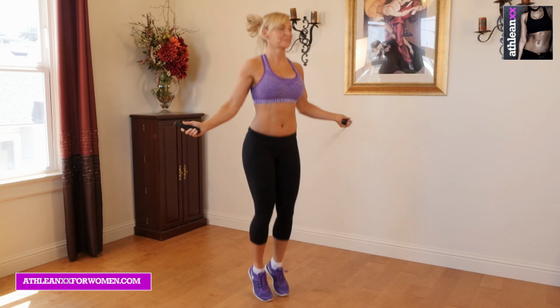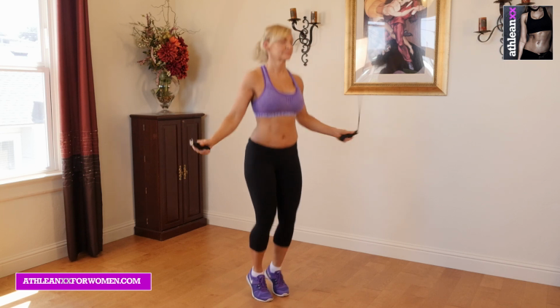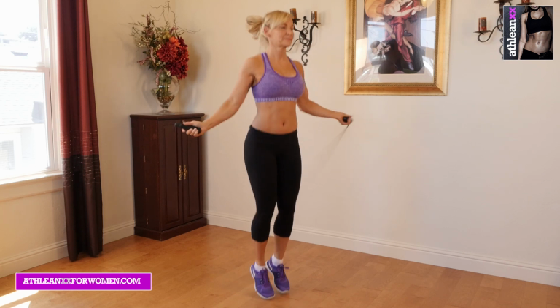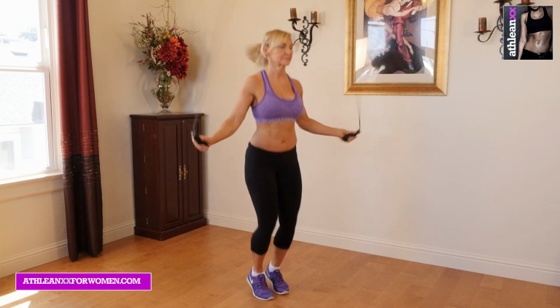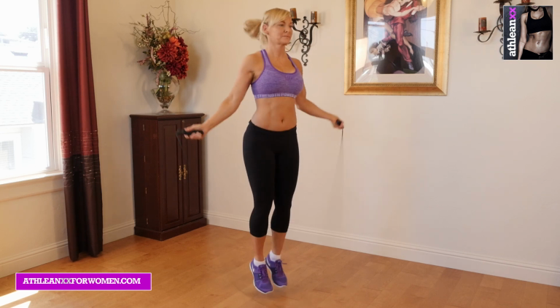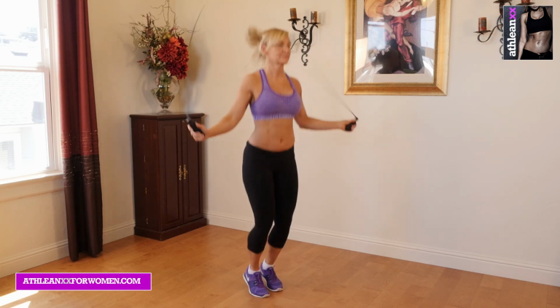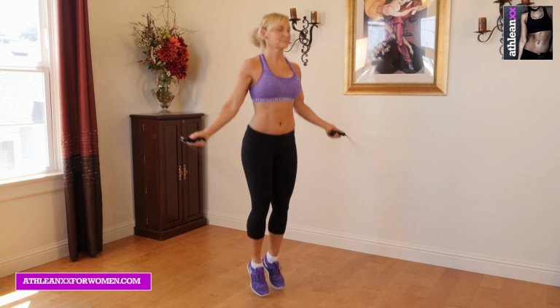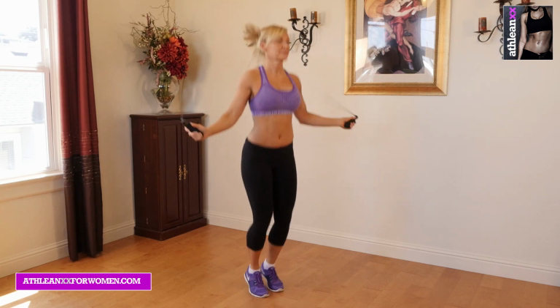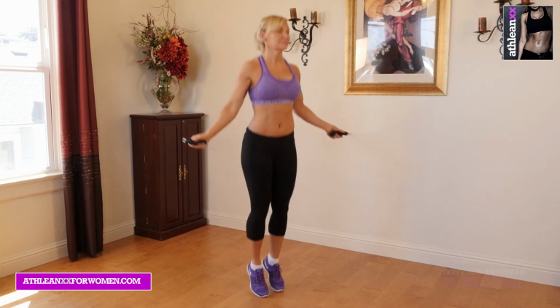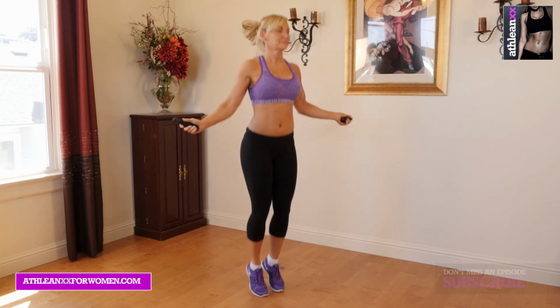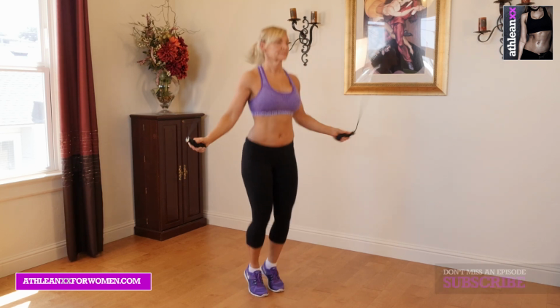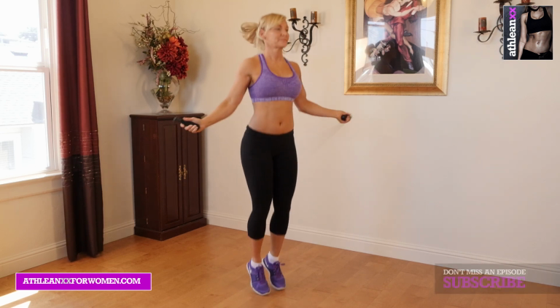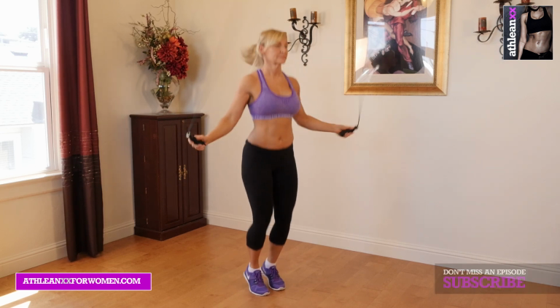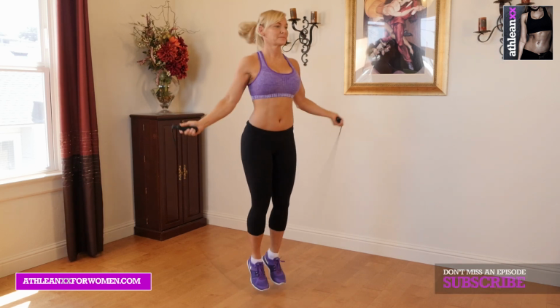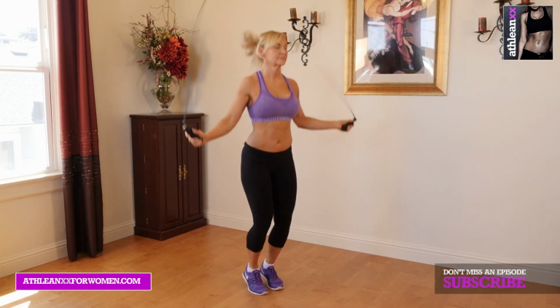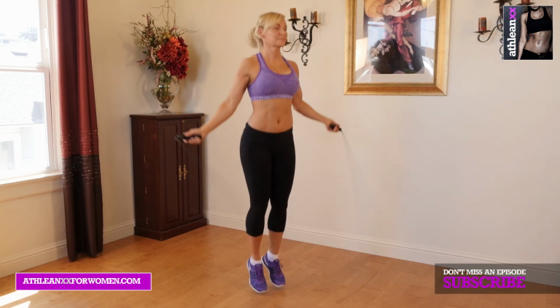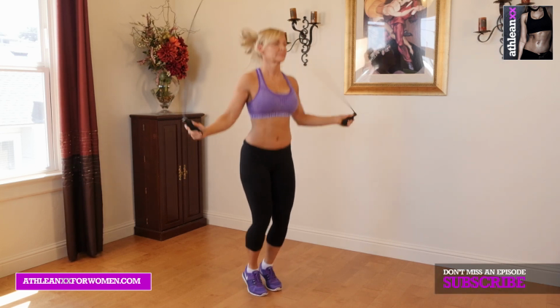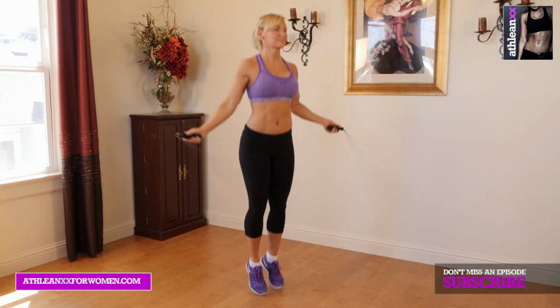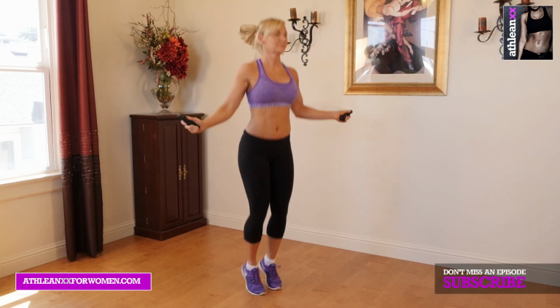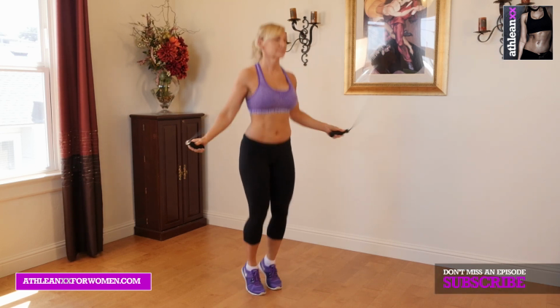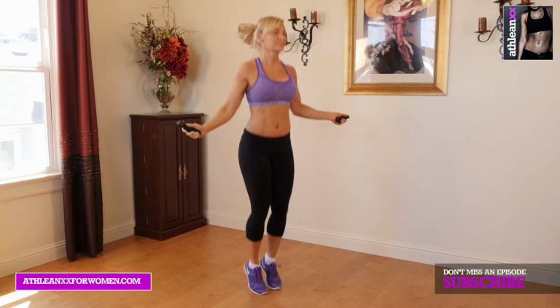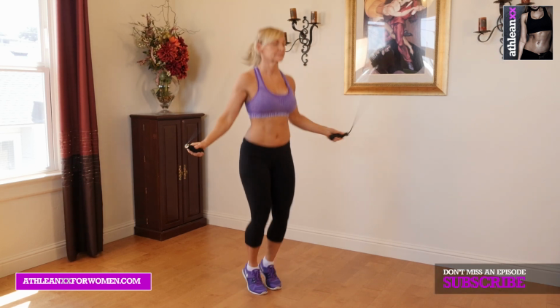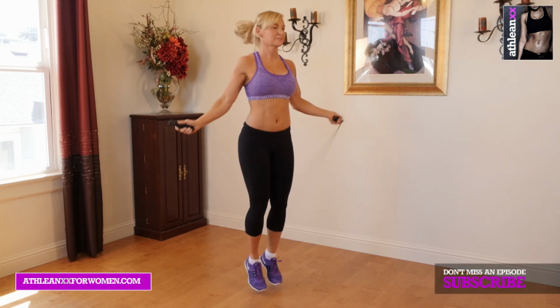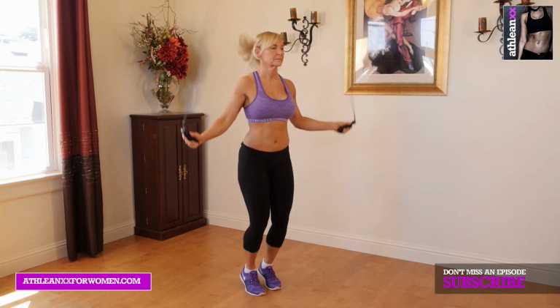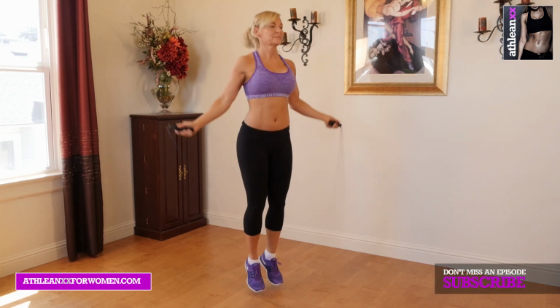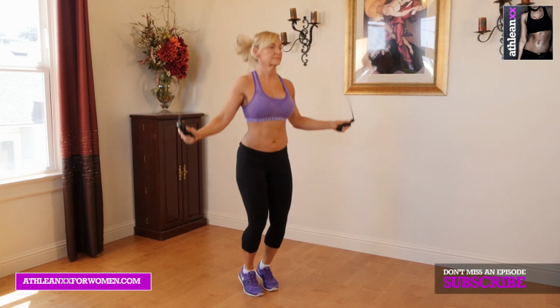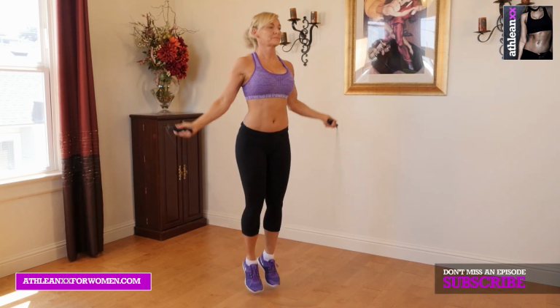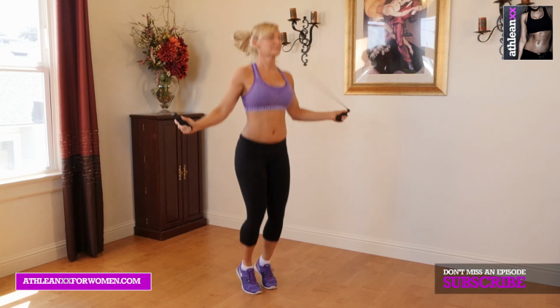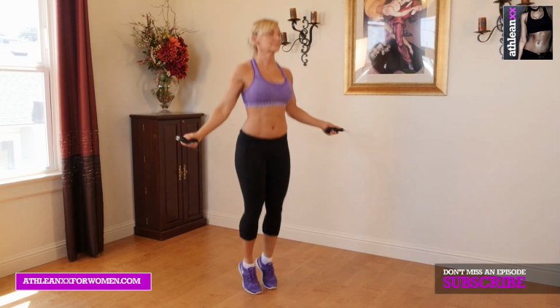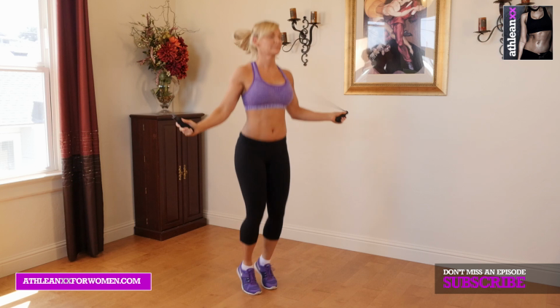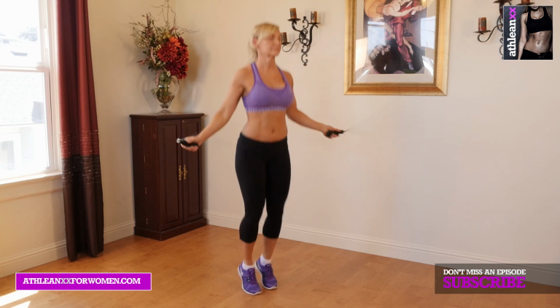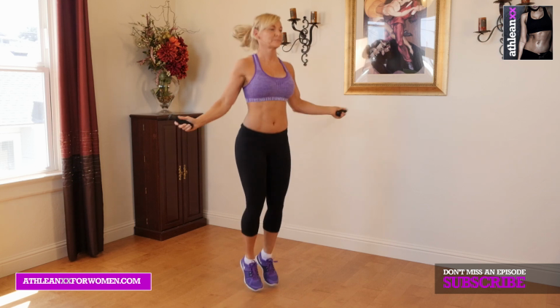Our first exercise is jump rope. You're just going to try to do as many jumps in that 30 seconds as you possibly can.